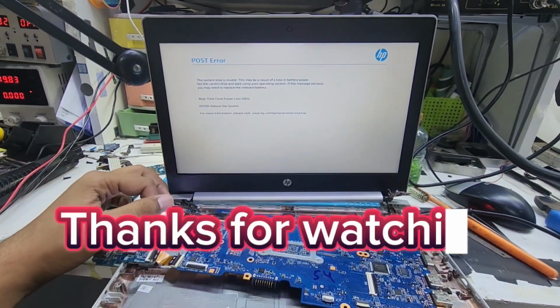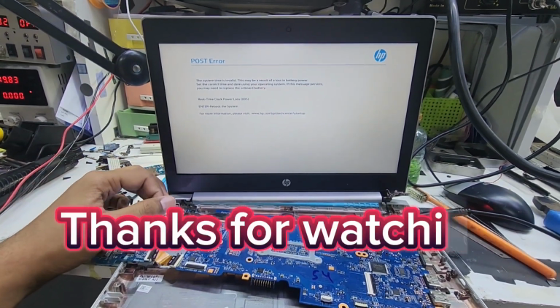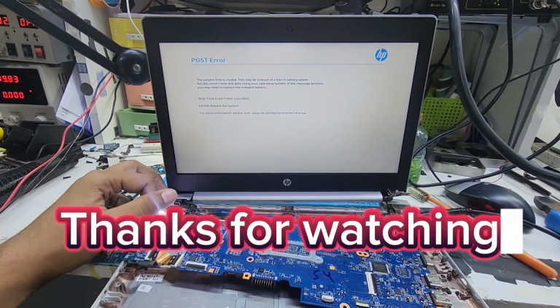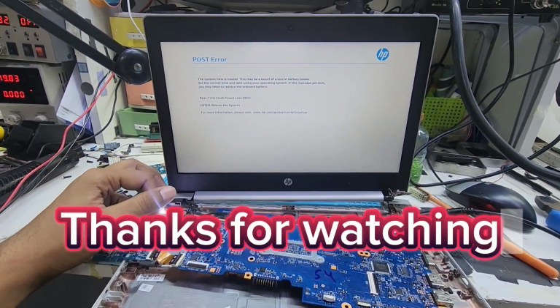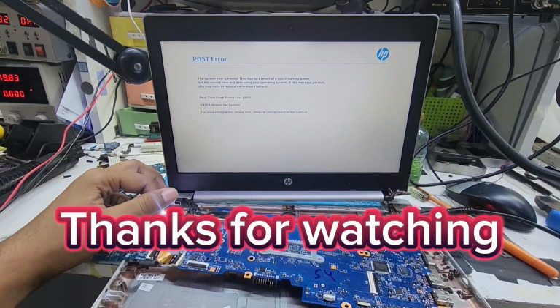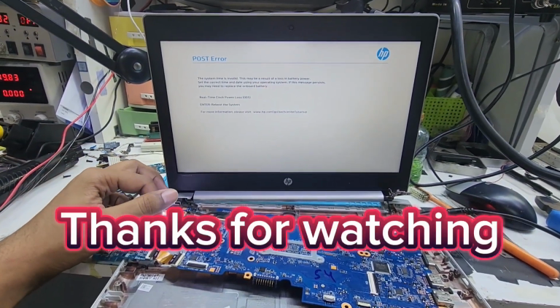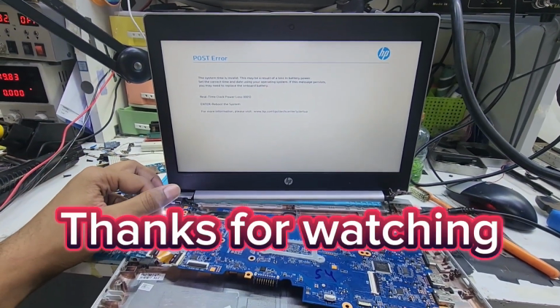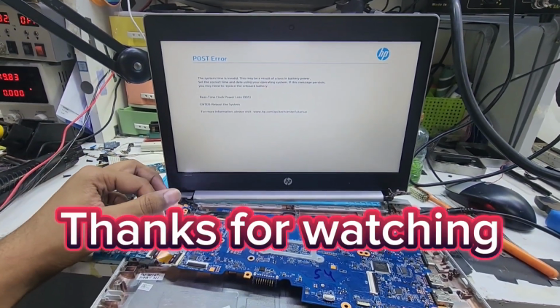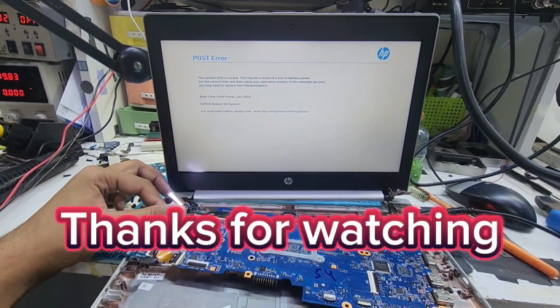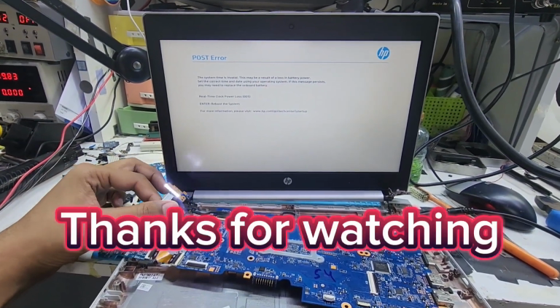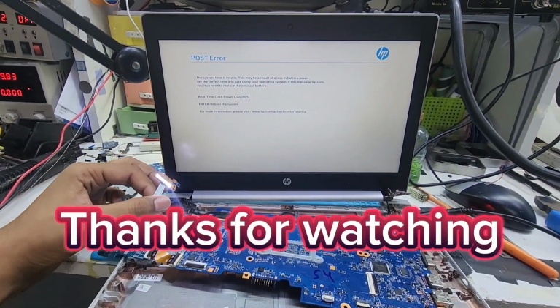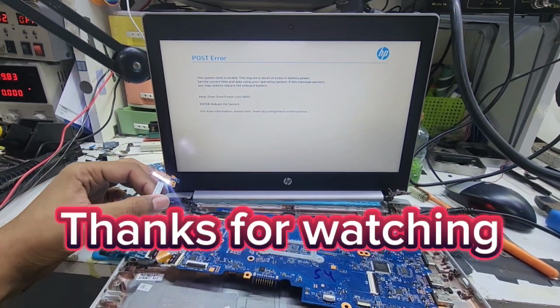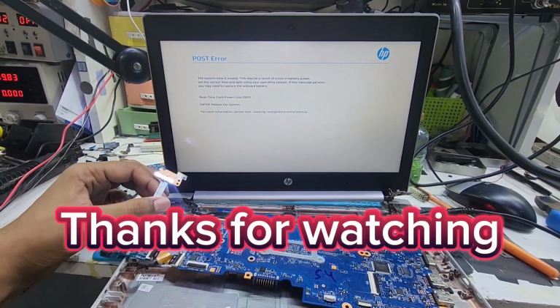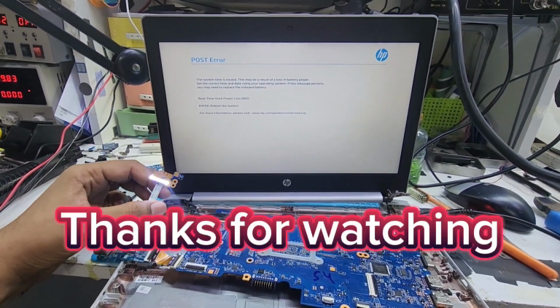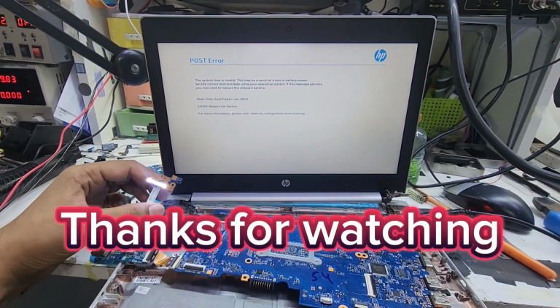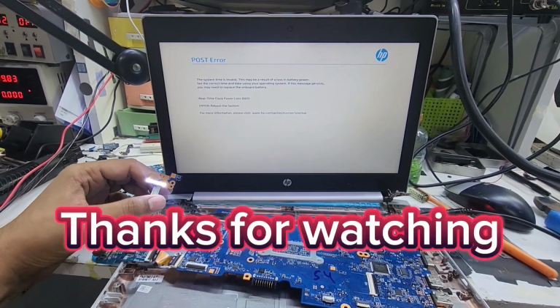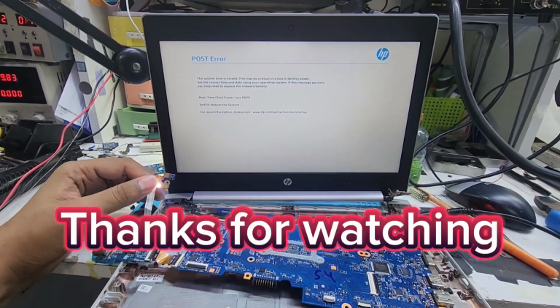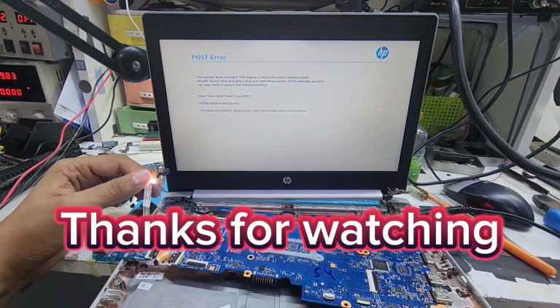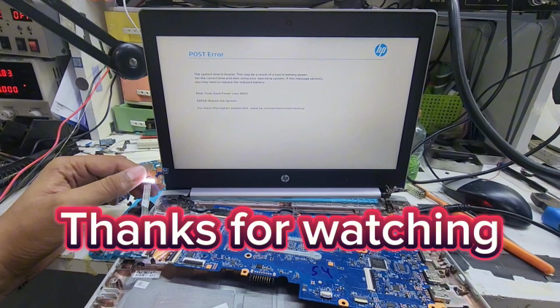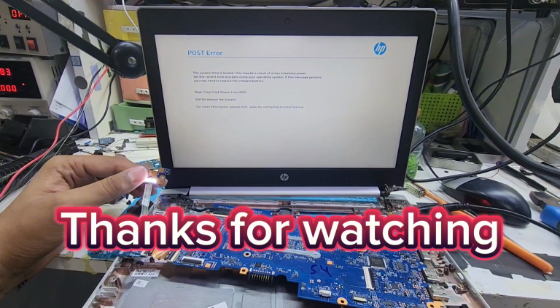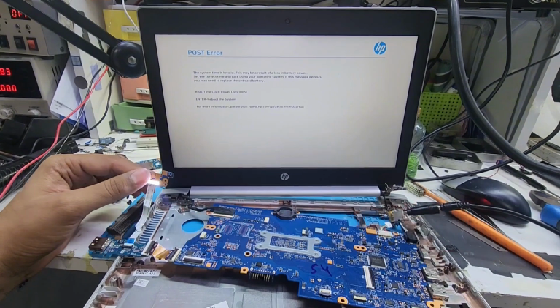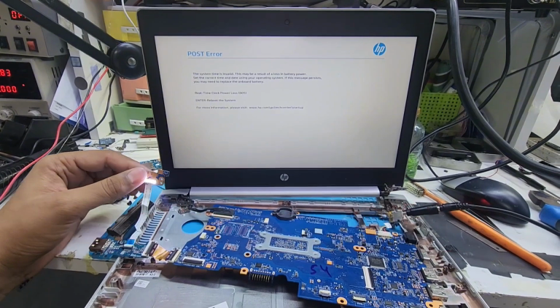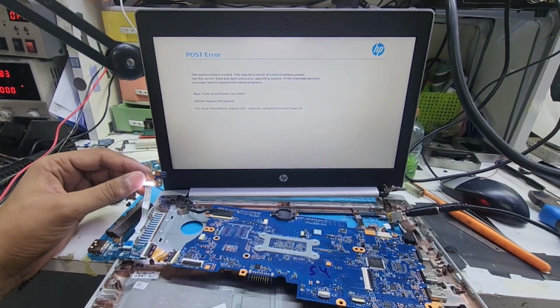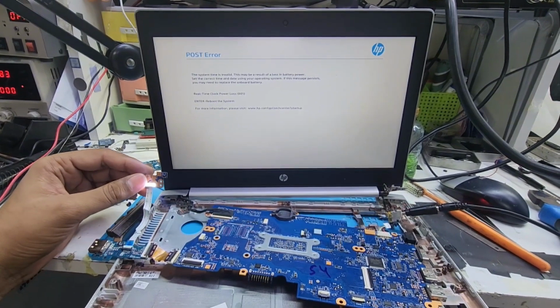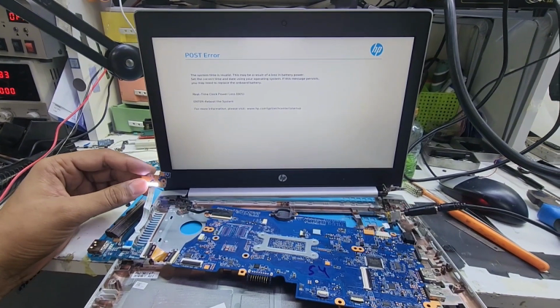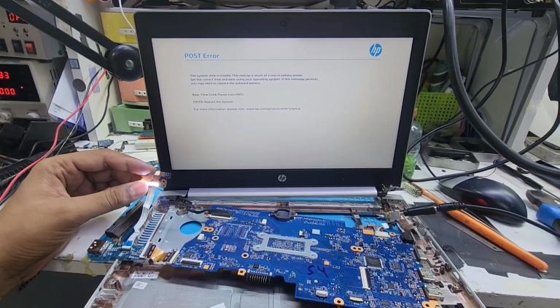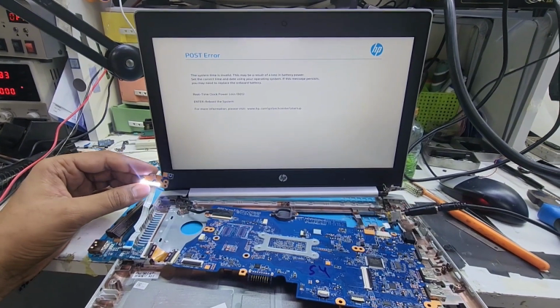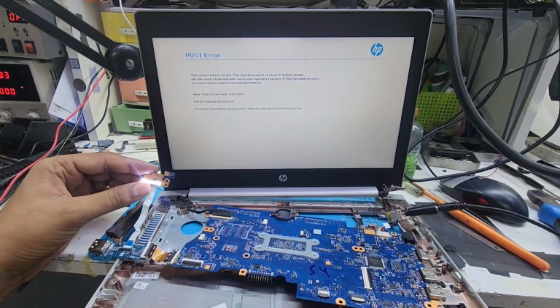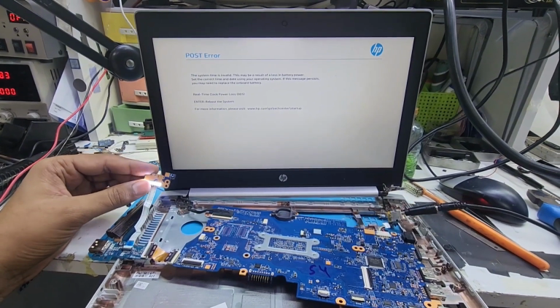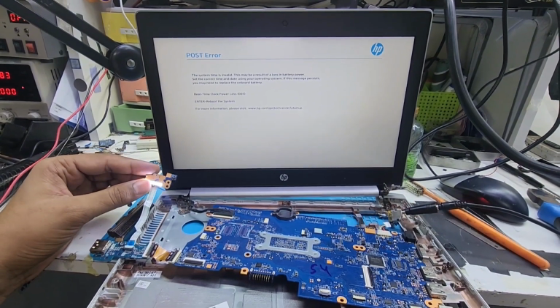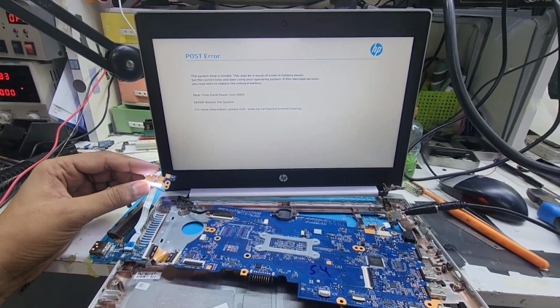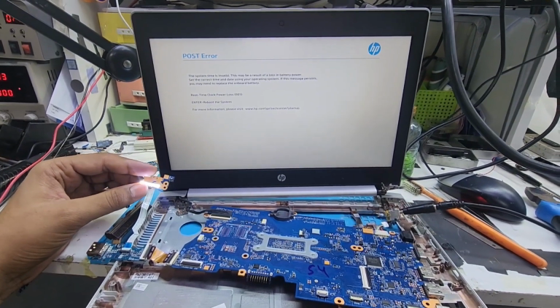Thank you very much for watching the video, guys. You can see it is working now. Thank you very much for watching.